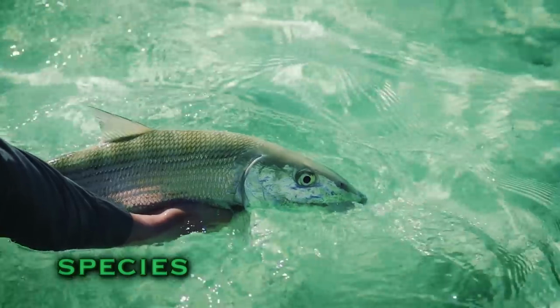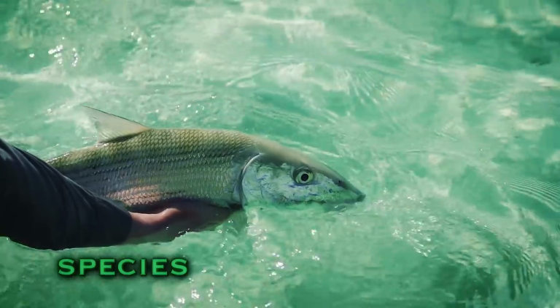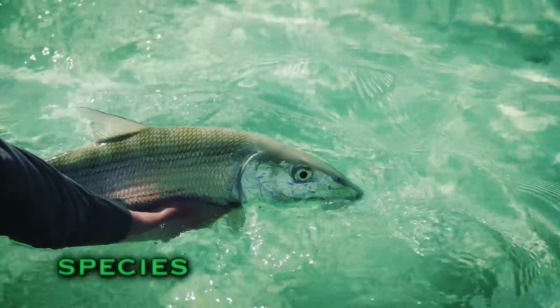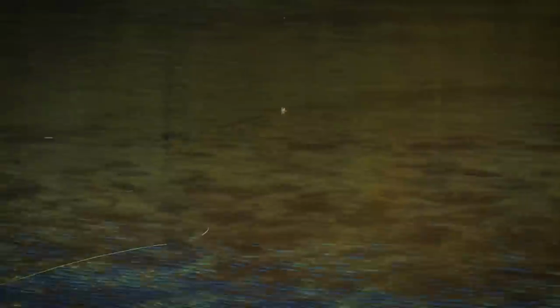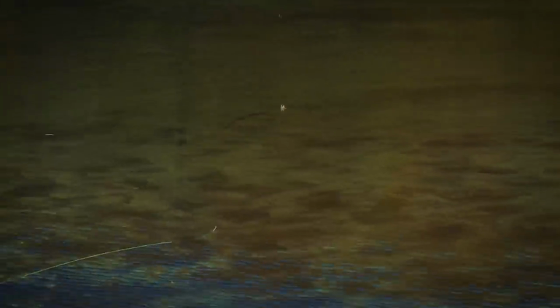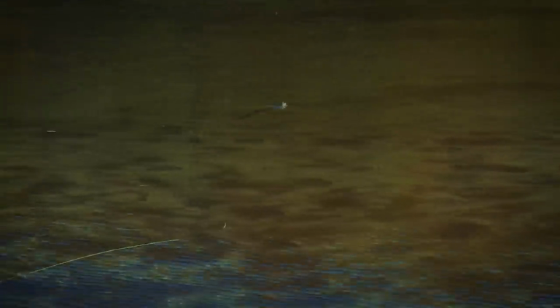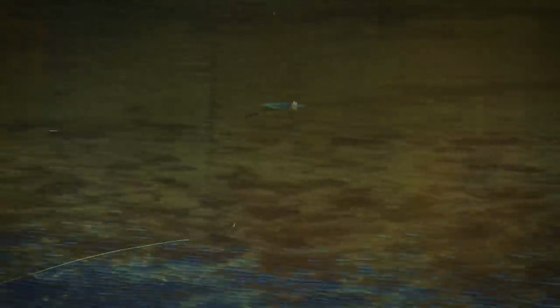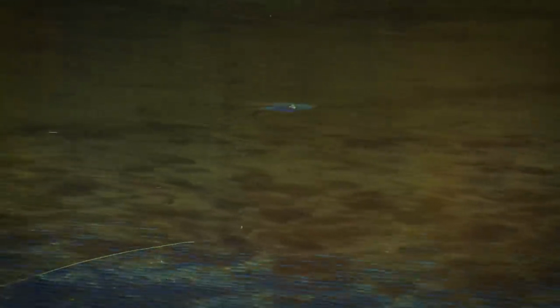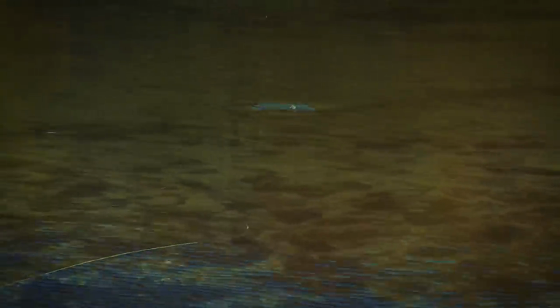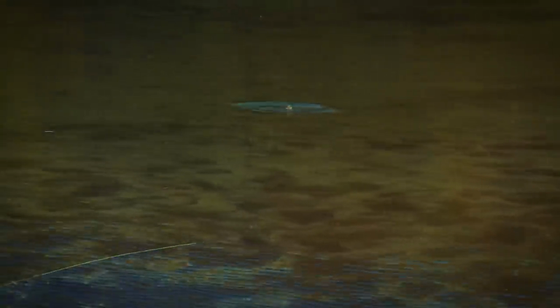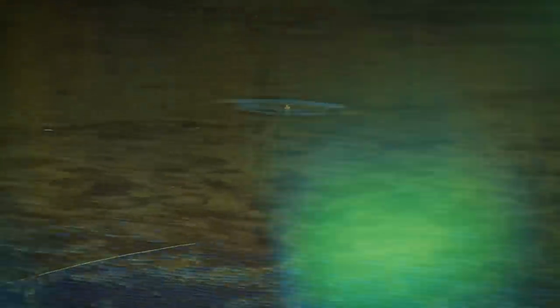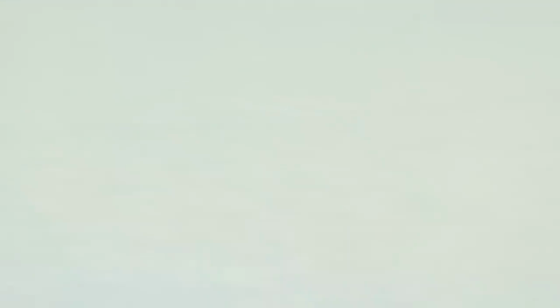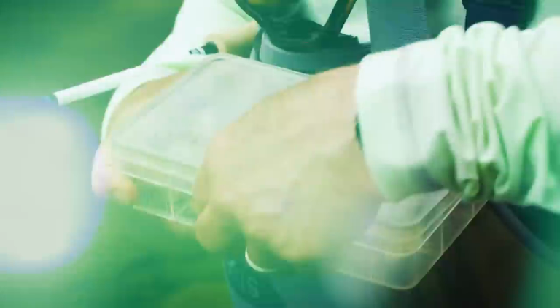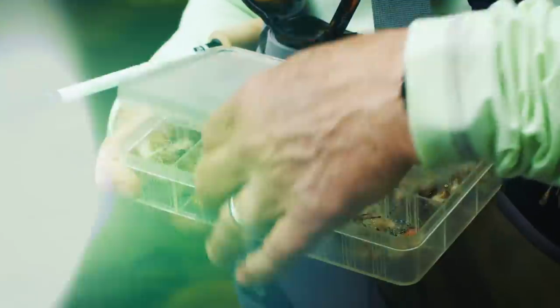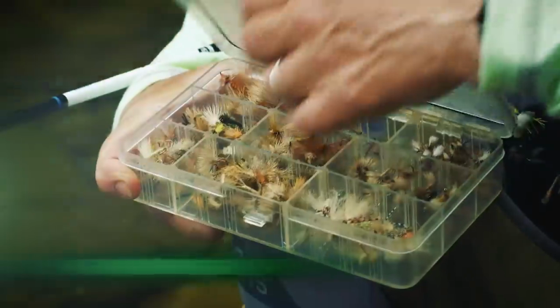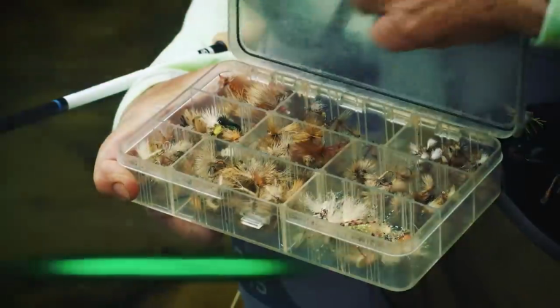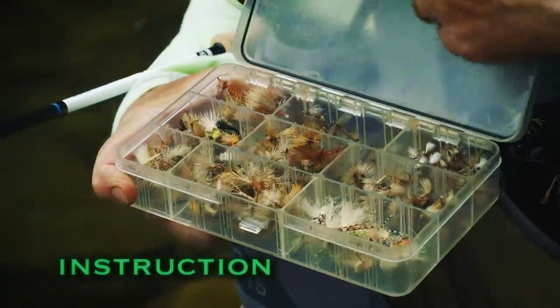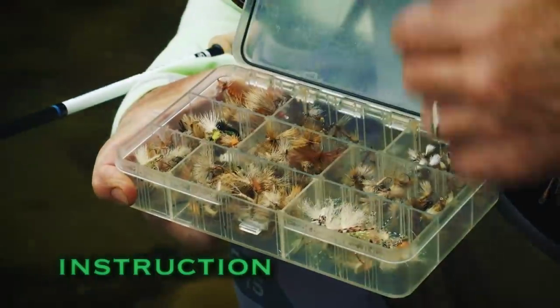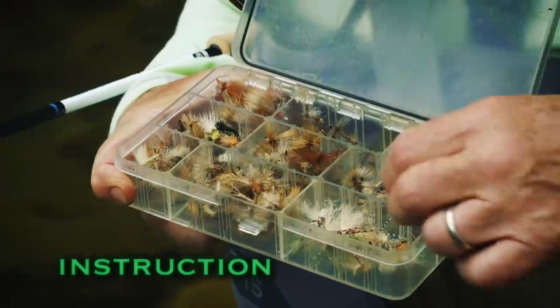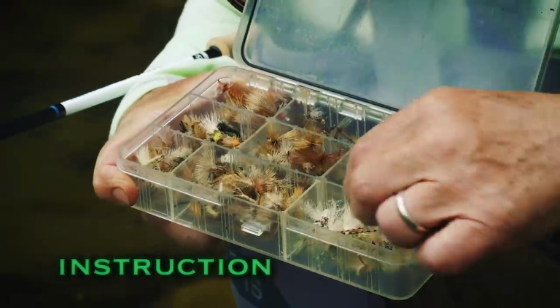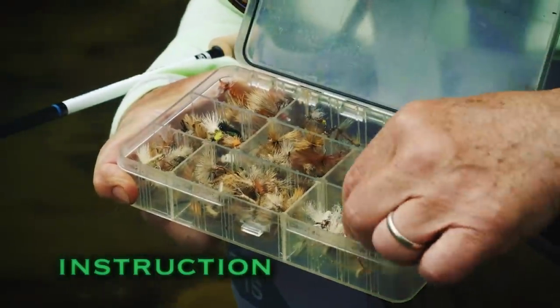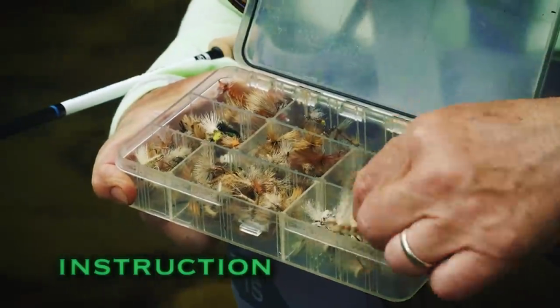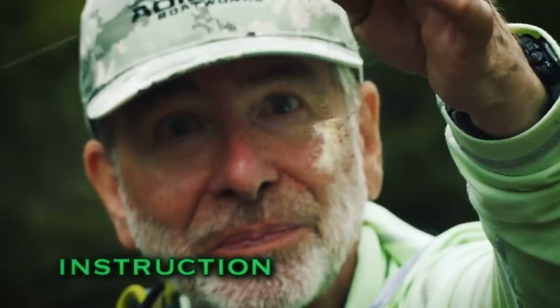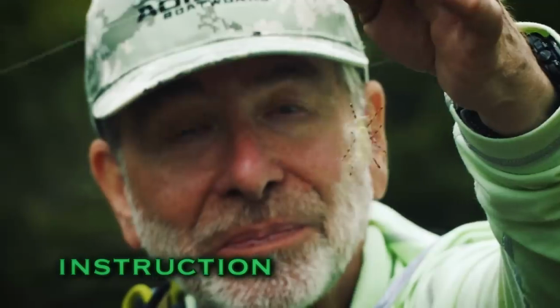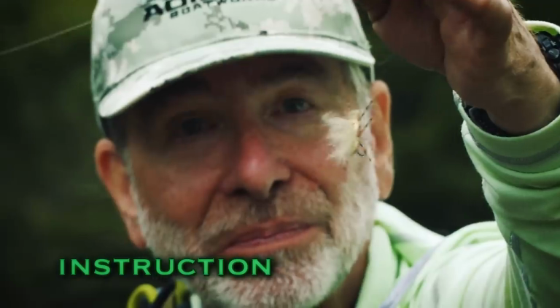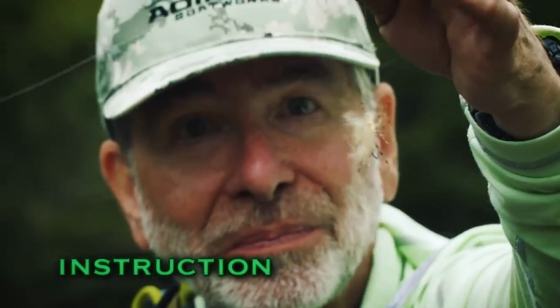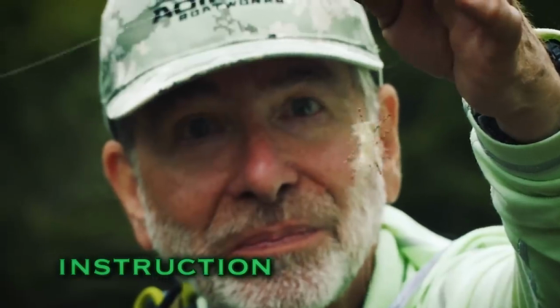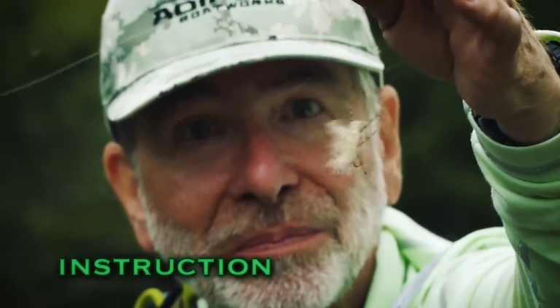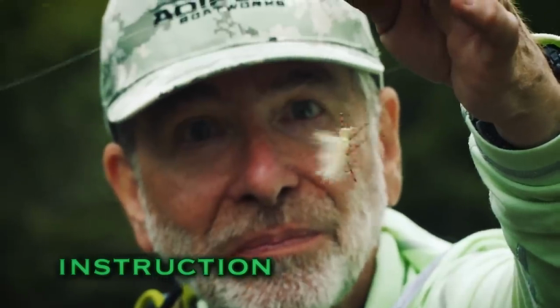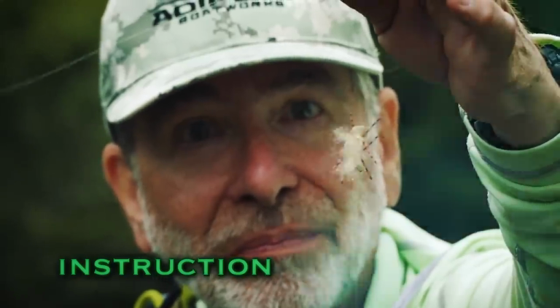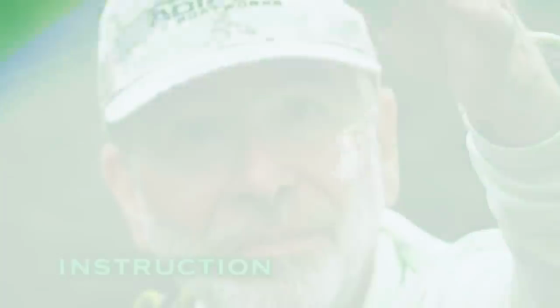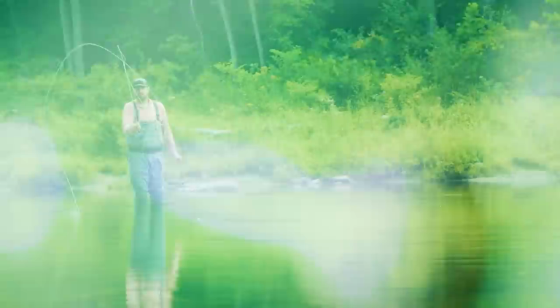That fish has already refused that fly. You're going to have to try just a slightly different pattern.